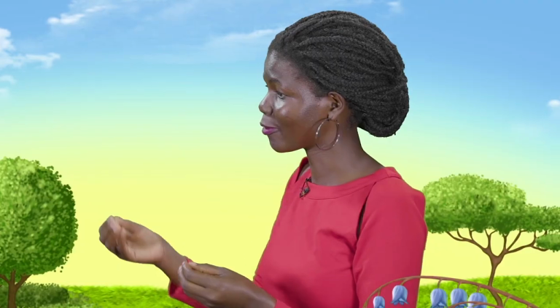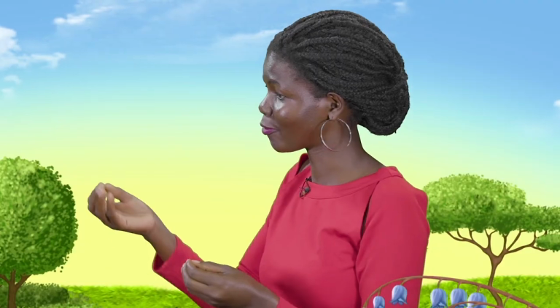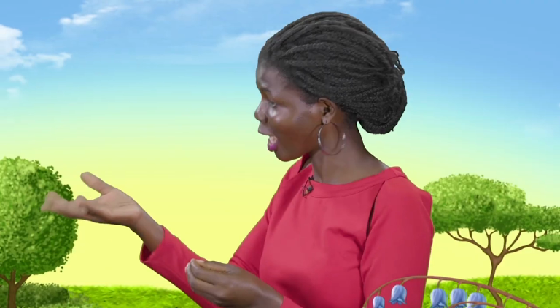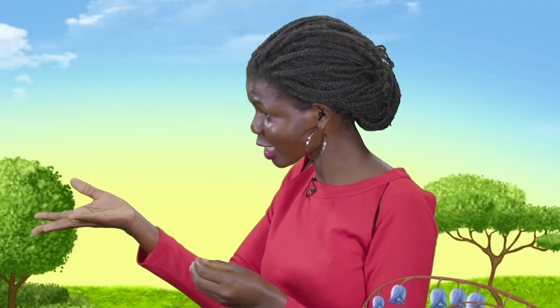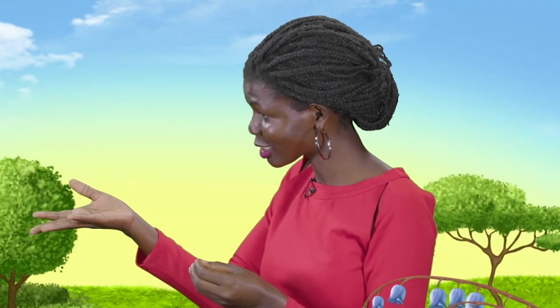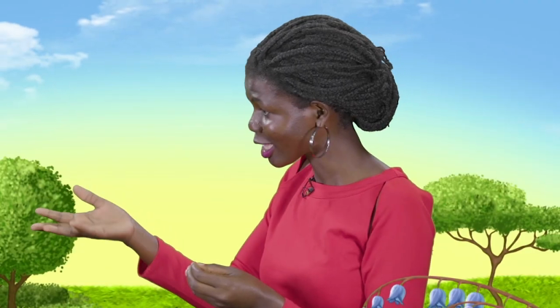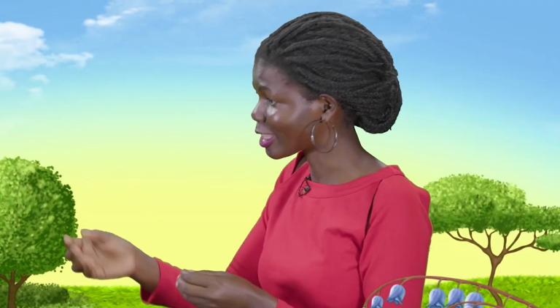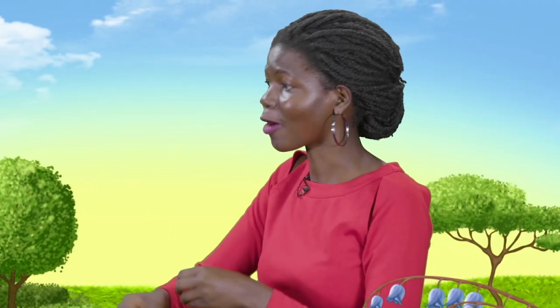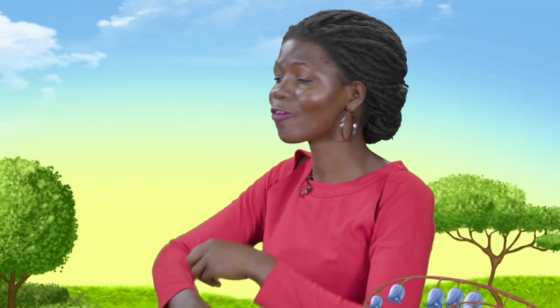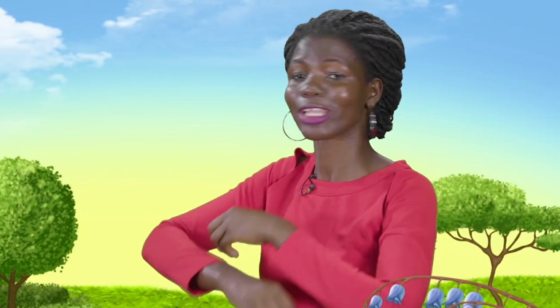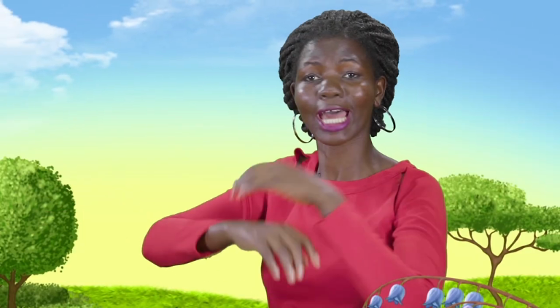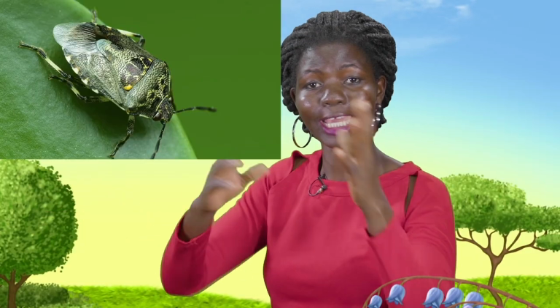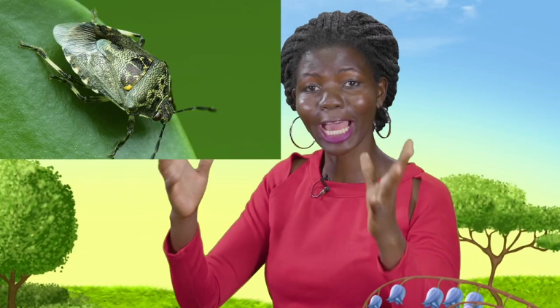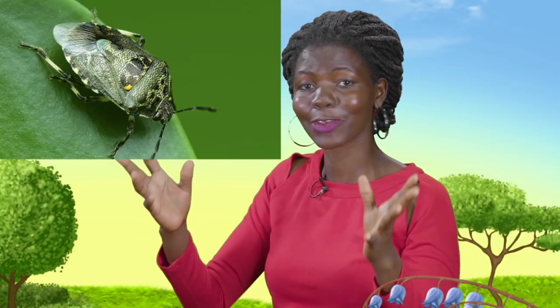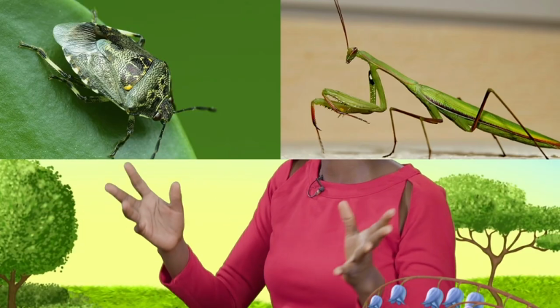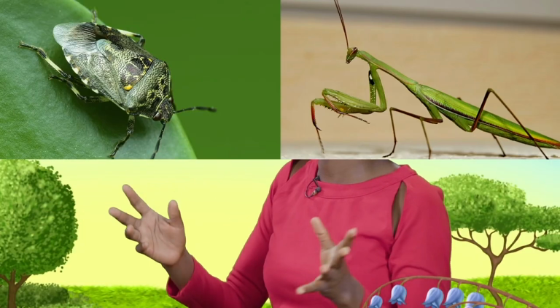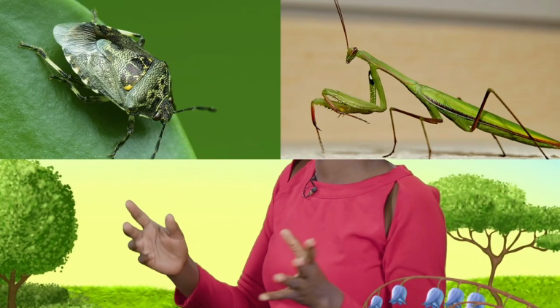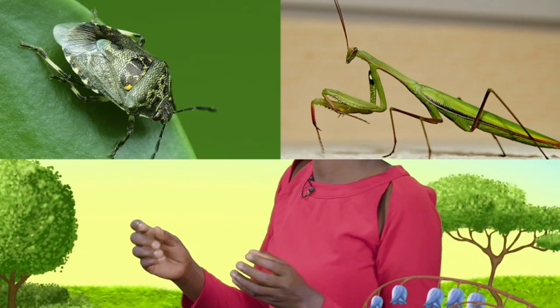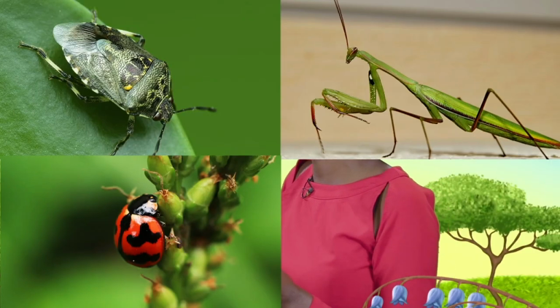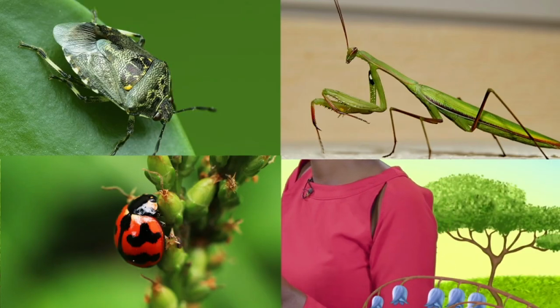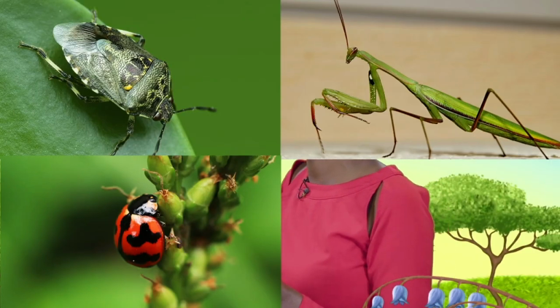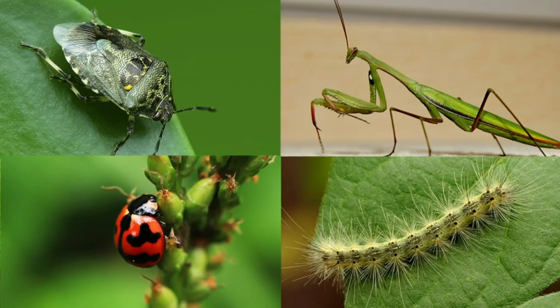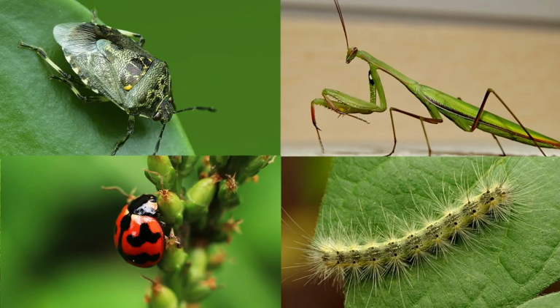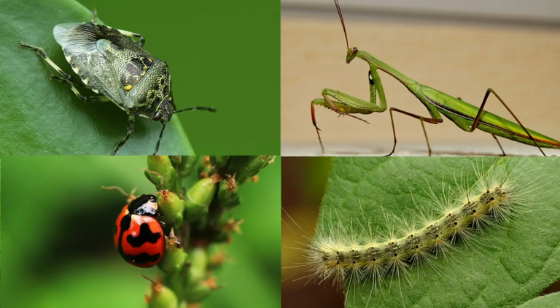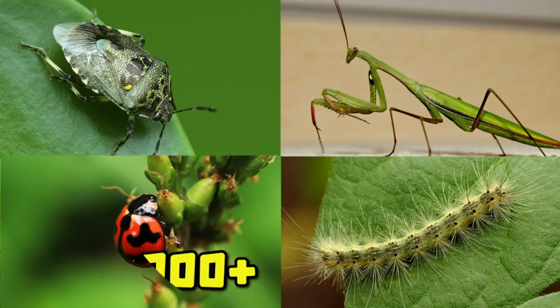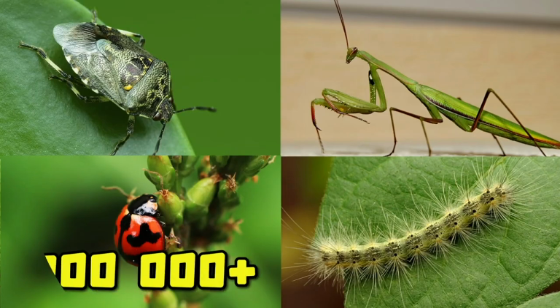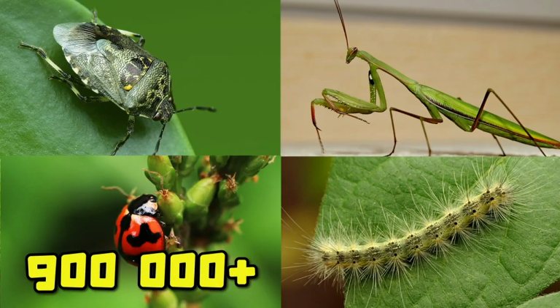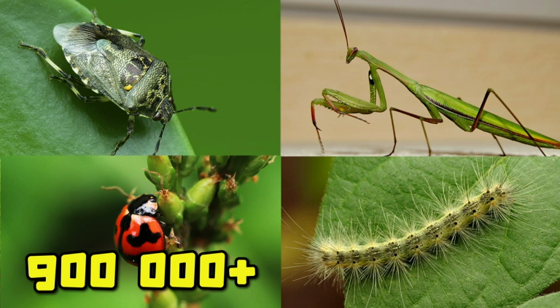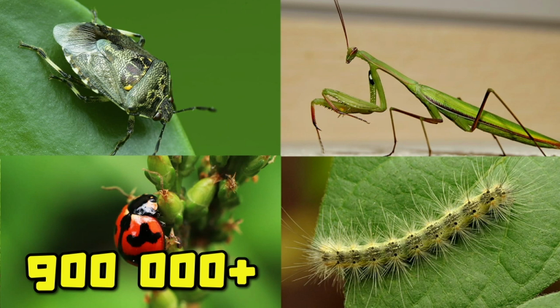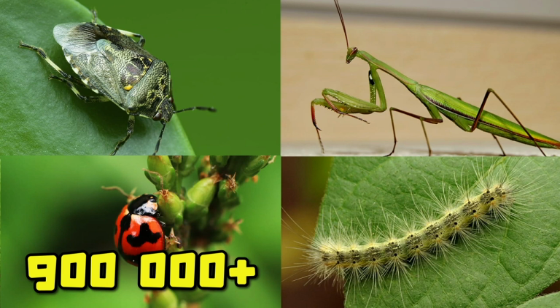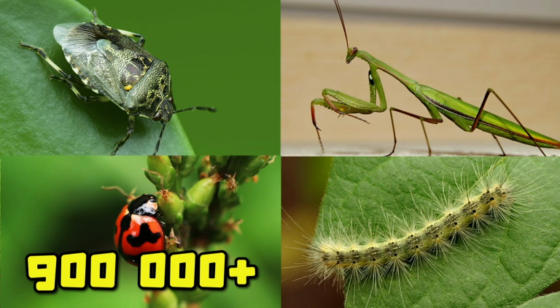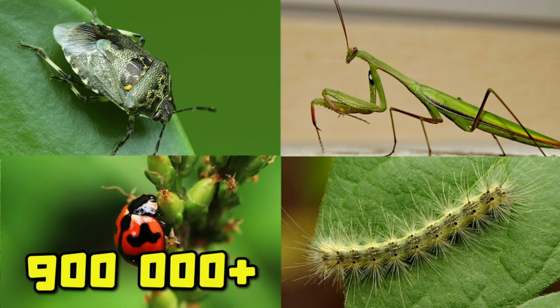They are very beautiful, useful, and most of all, friendly. In fact, there are over 900,000 different types of insects around the world.